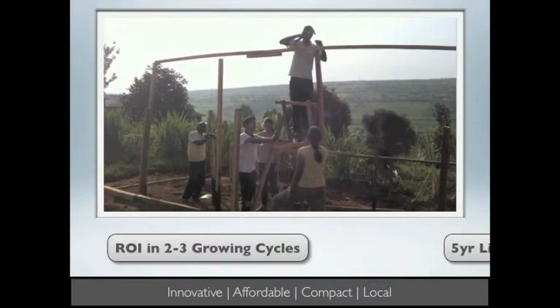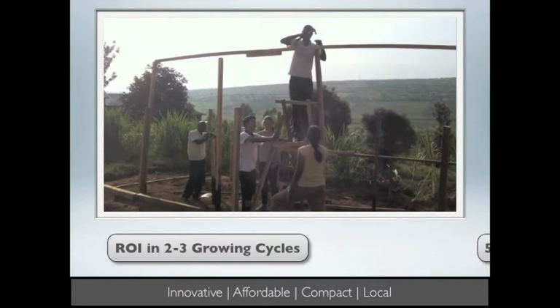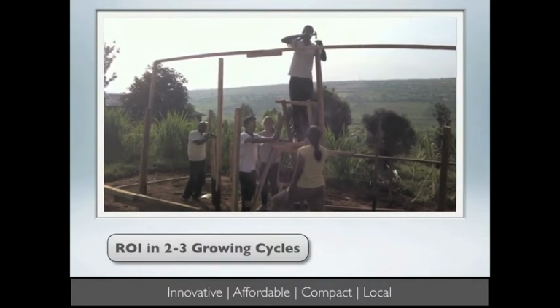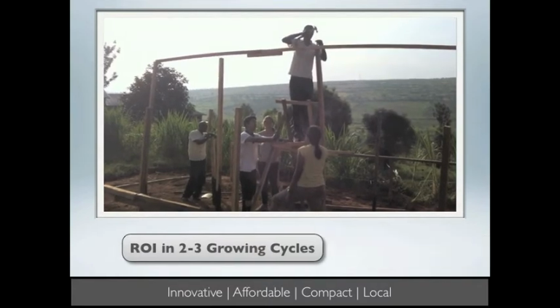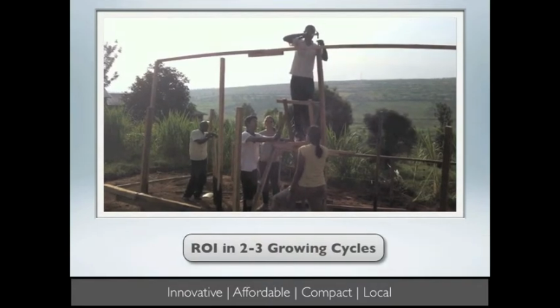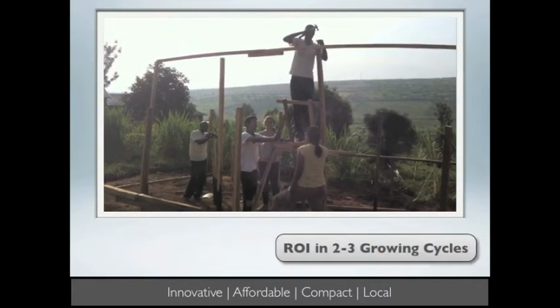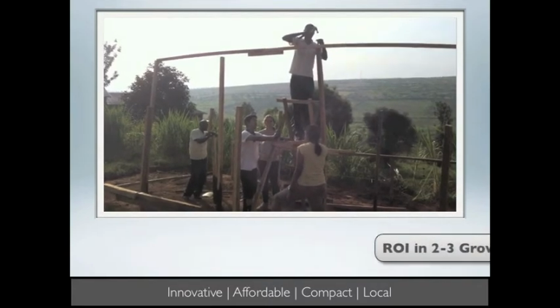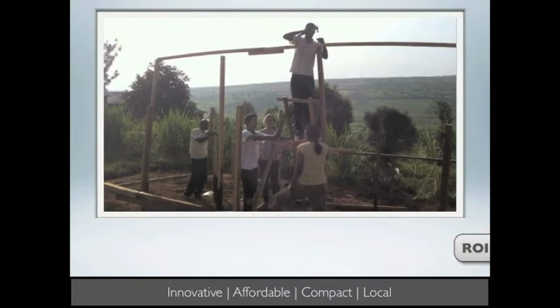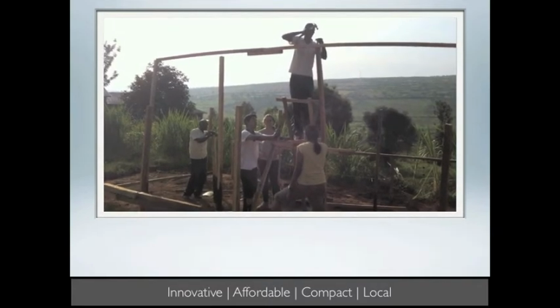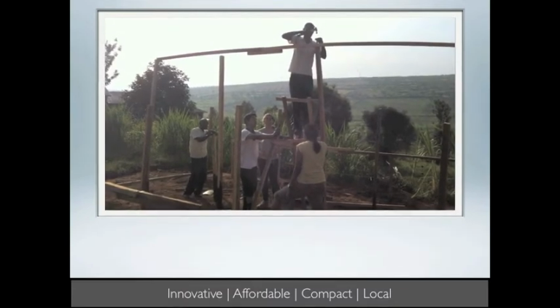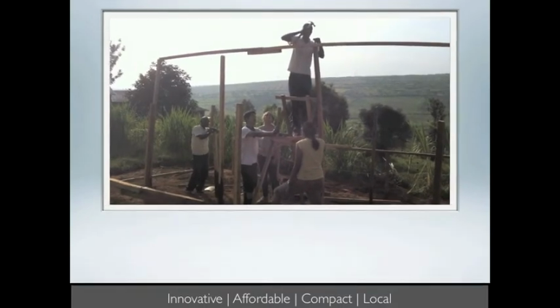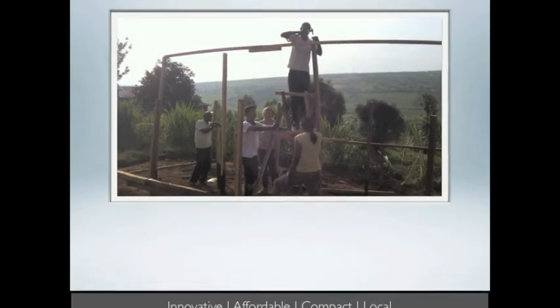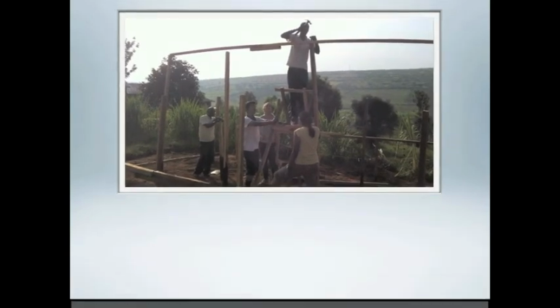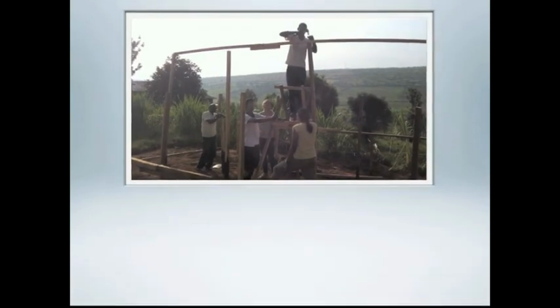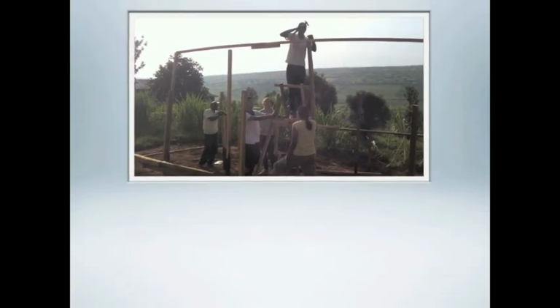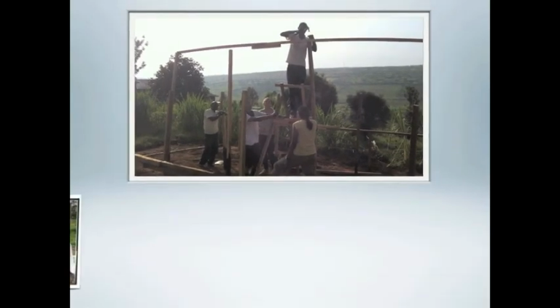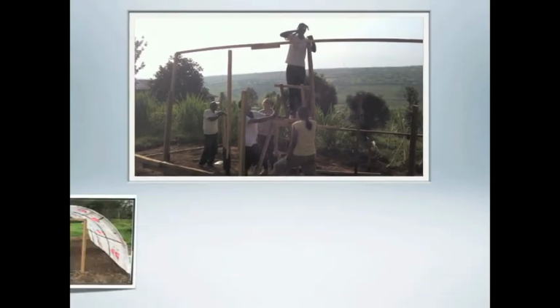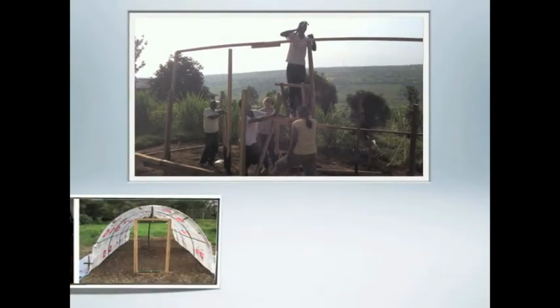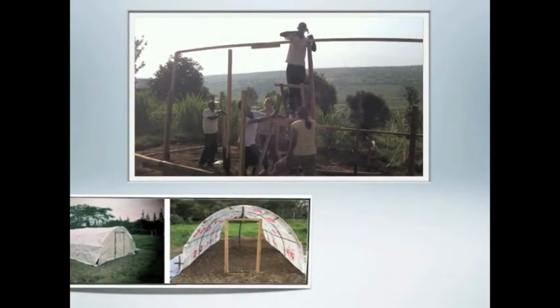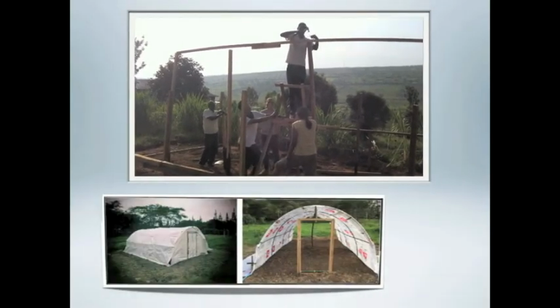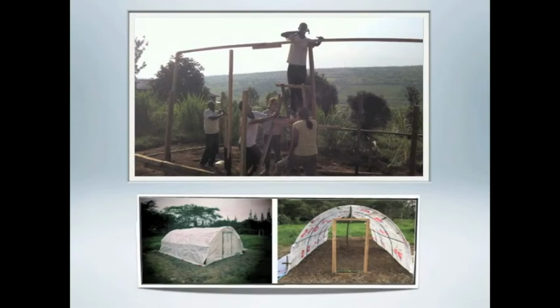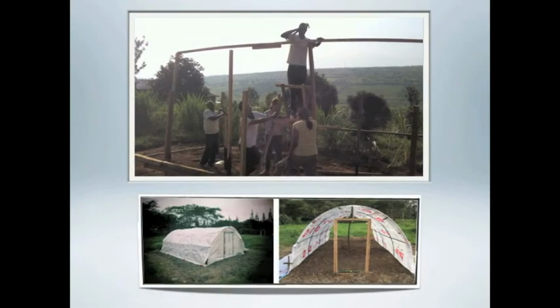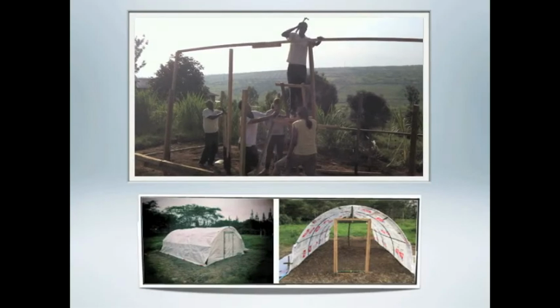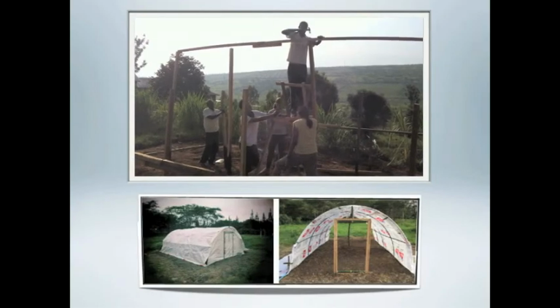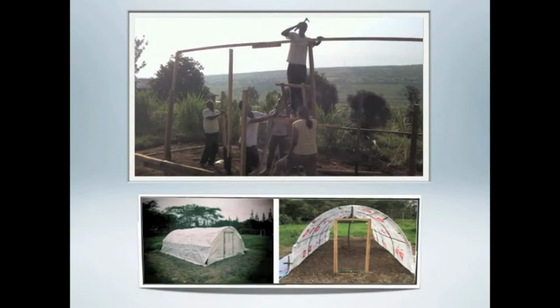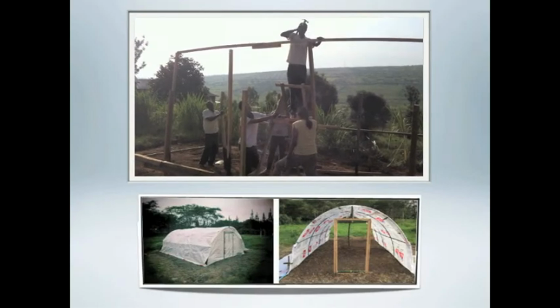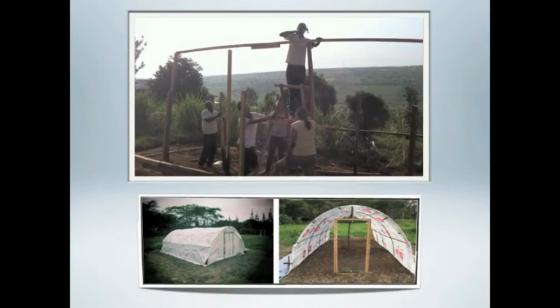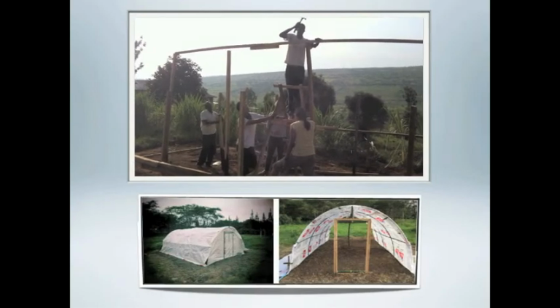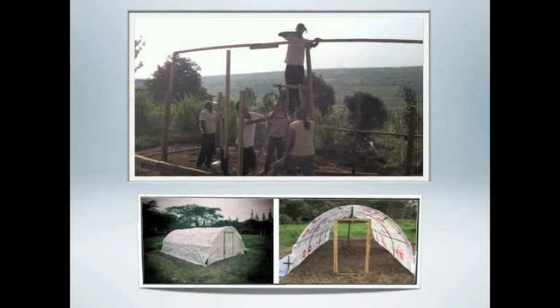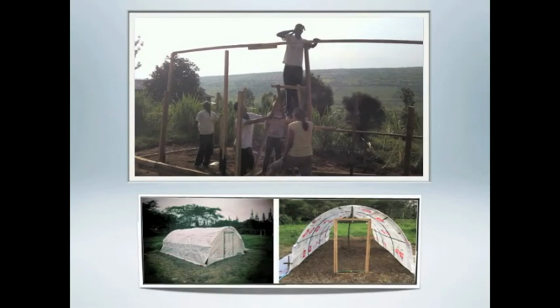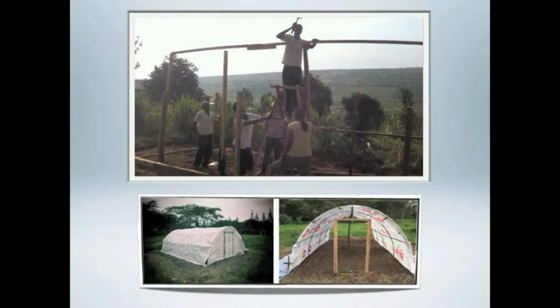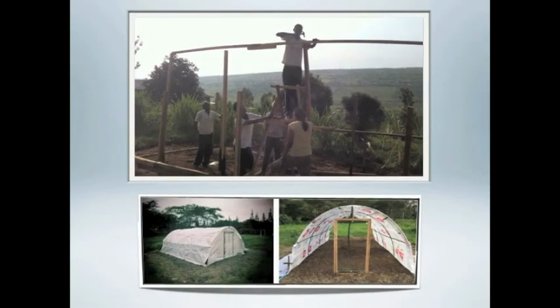In our efforts to lower costs, we're currently developing glazing material from rice bags, which are inexpensive and abundant in developing countries.